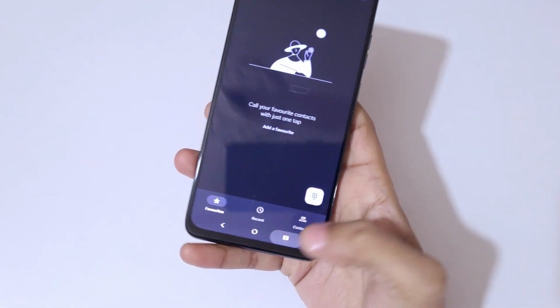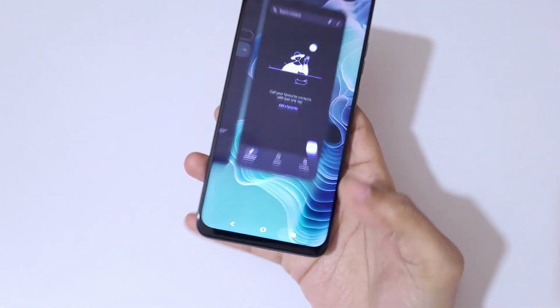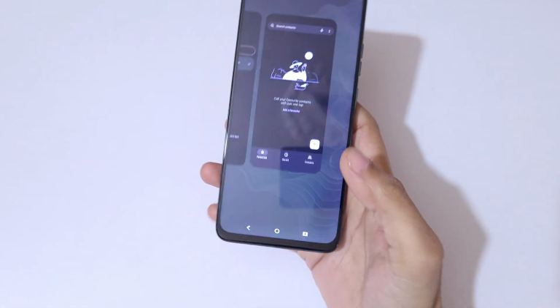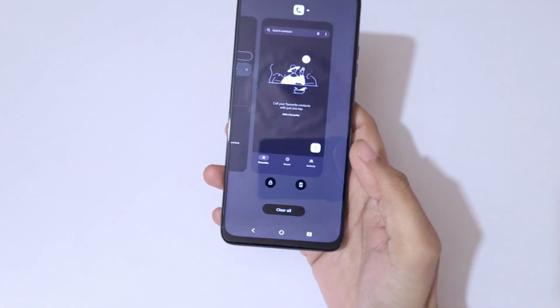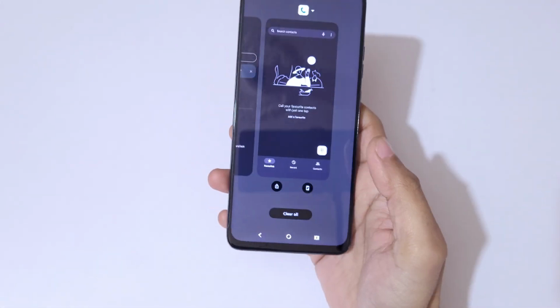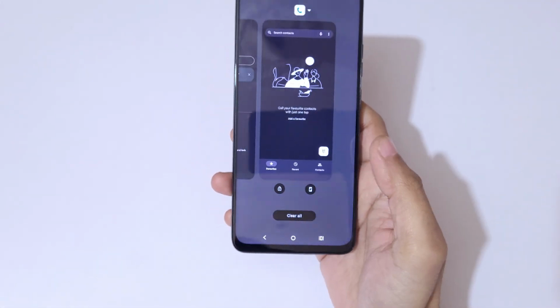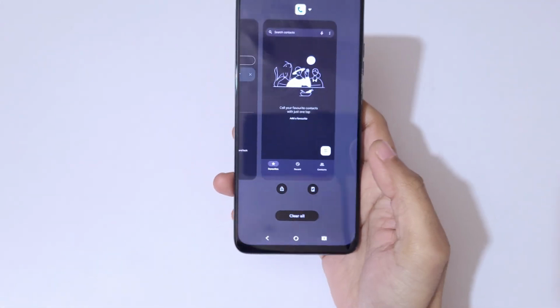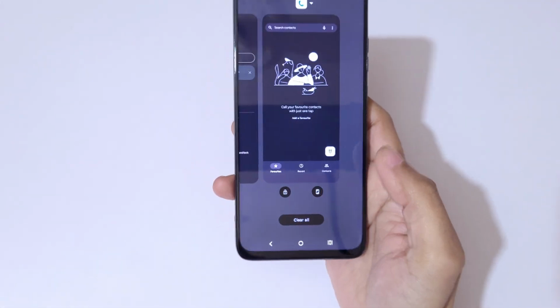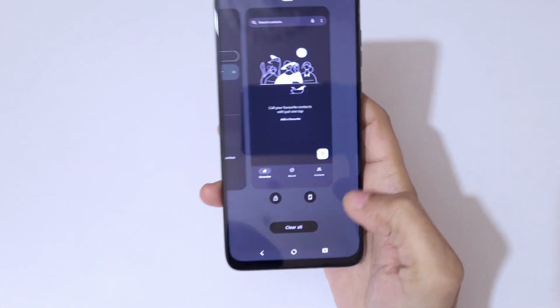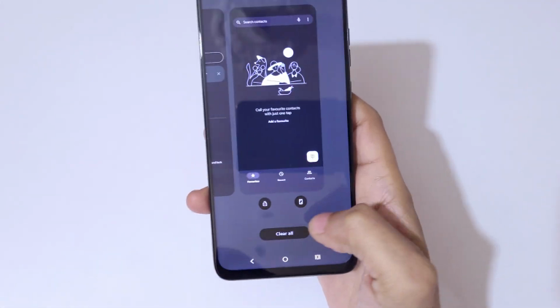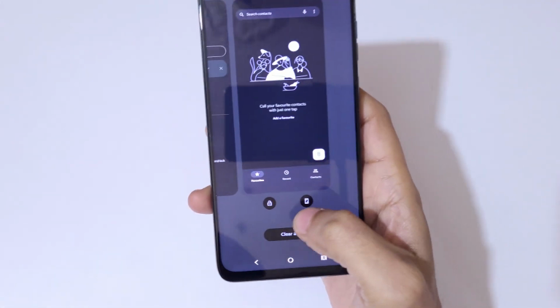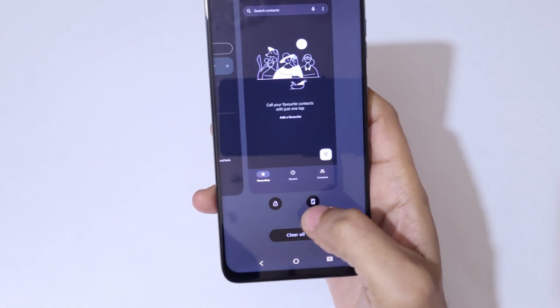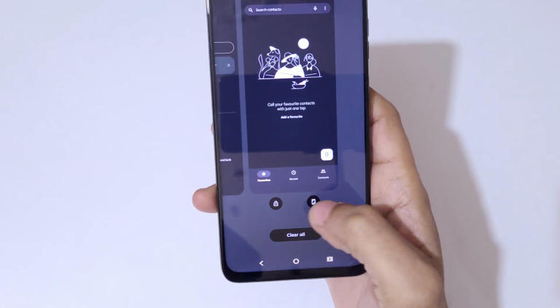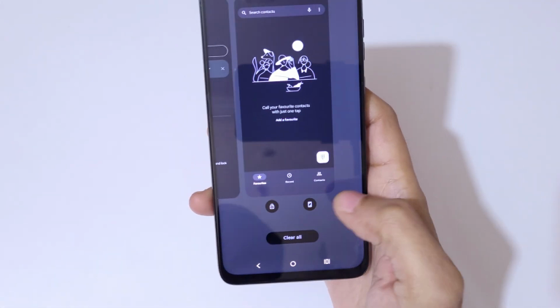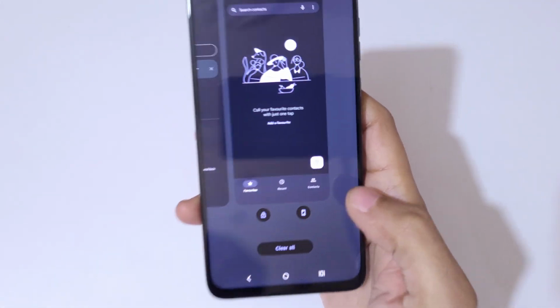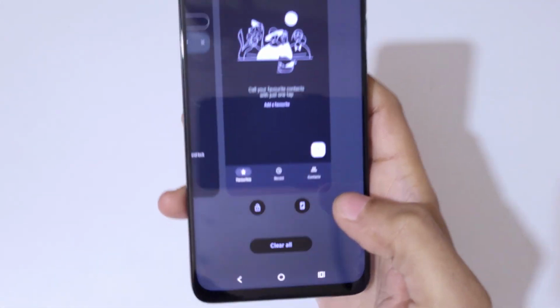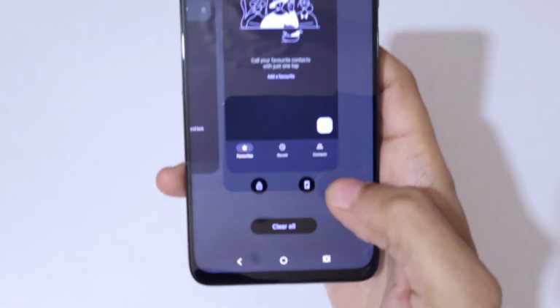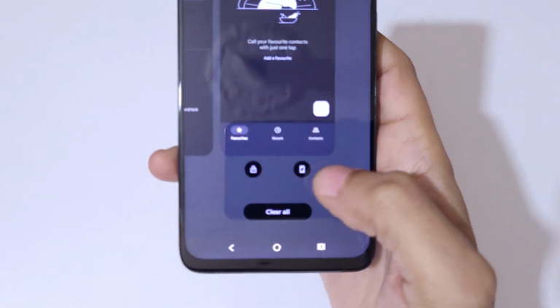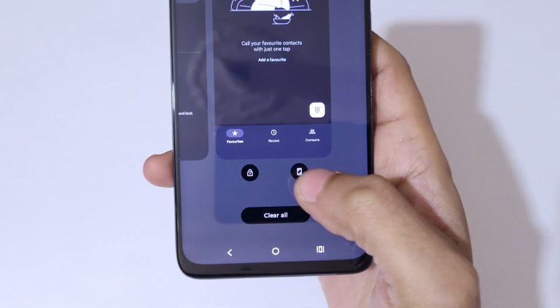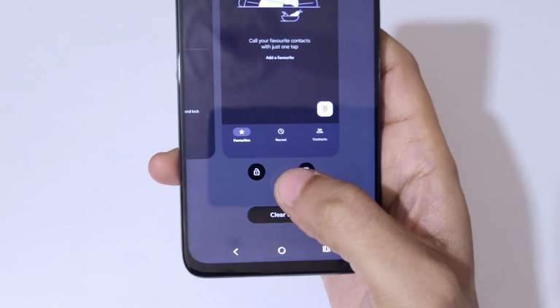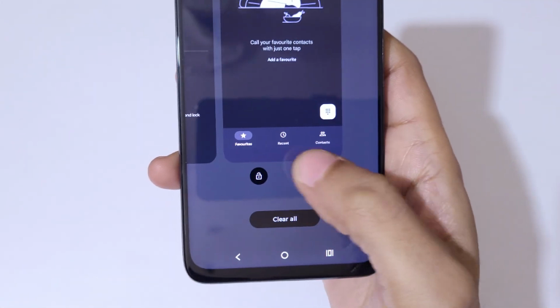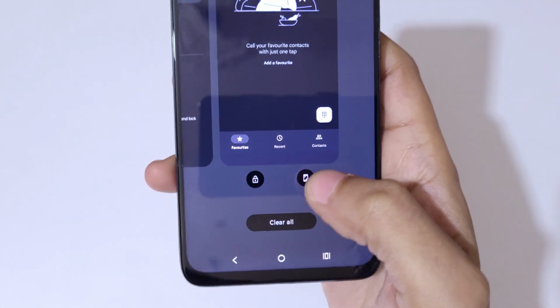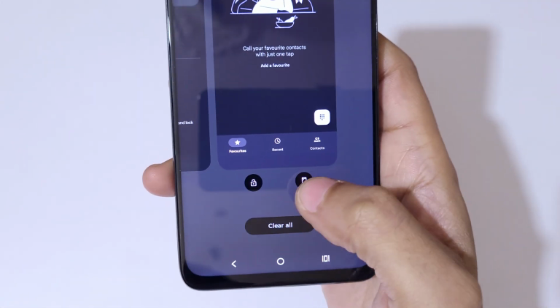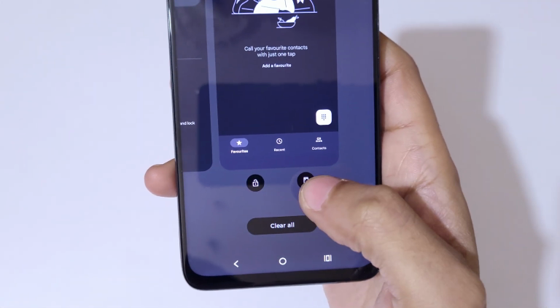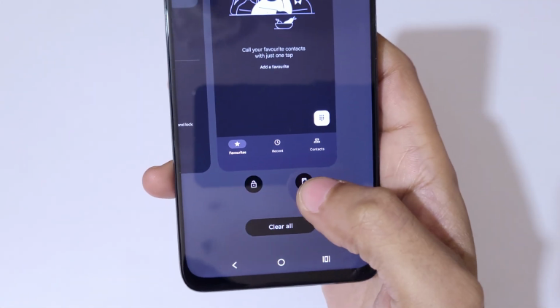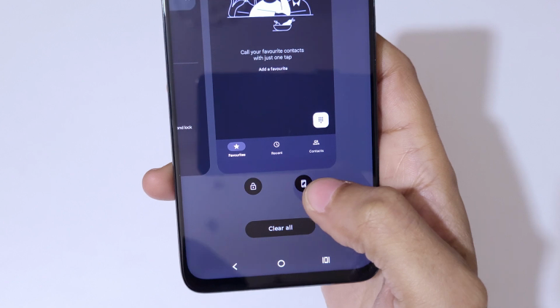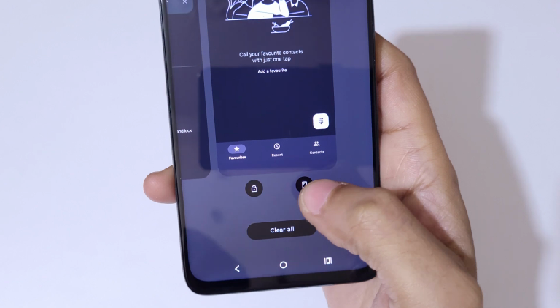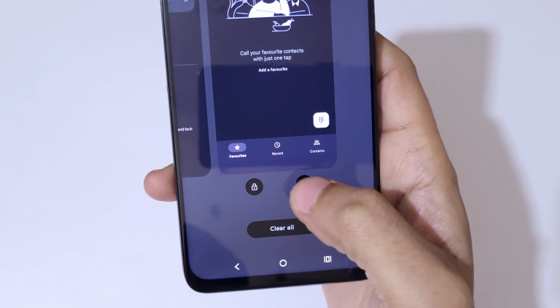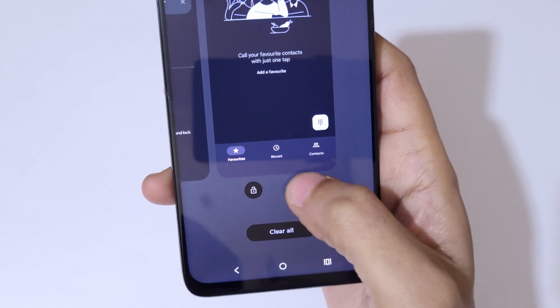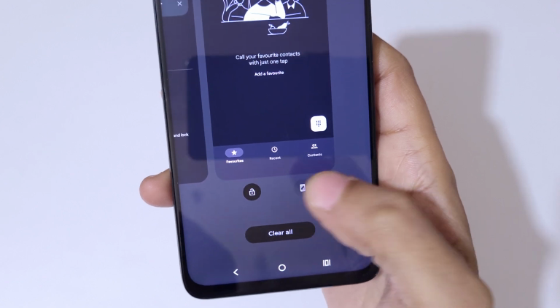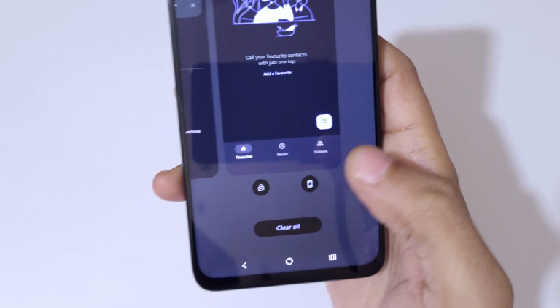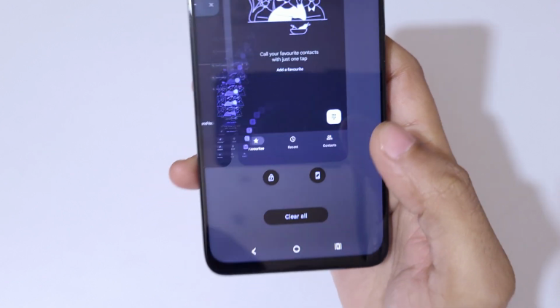If you open an app and go to the recent tasks, you can see the screenshot is available there. Tap here to take a screenshot of a recent app like this.